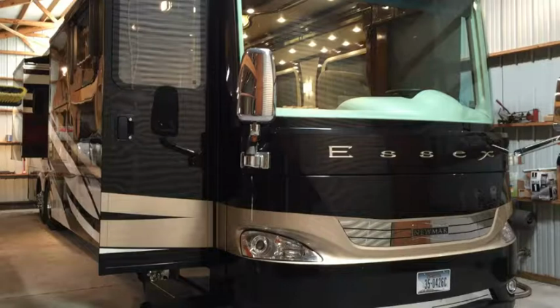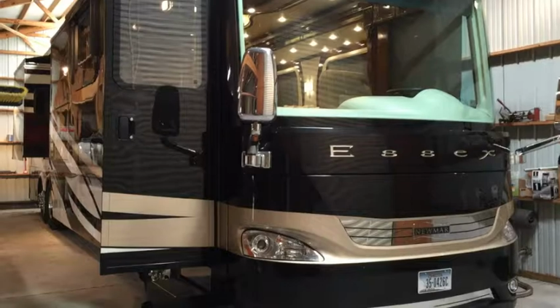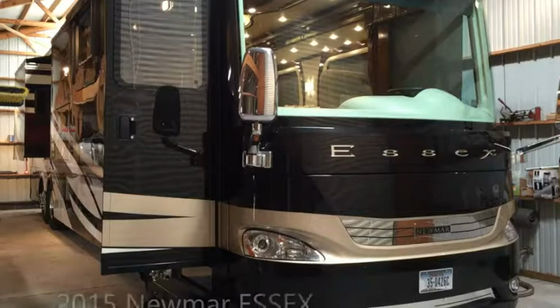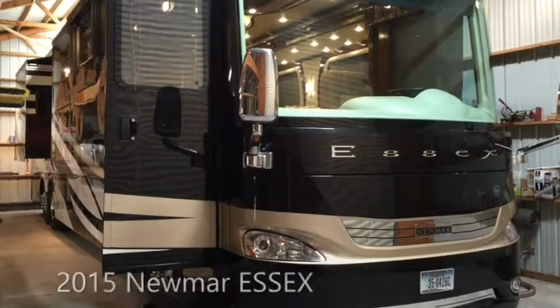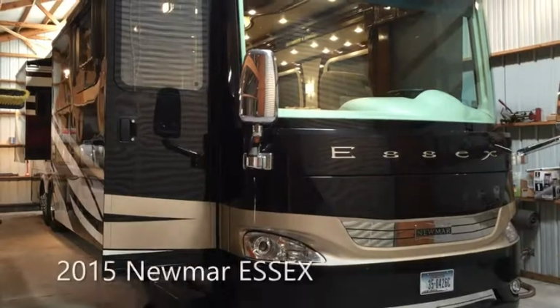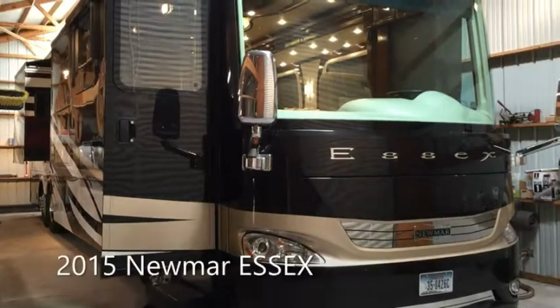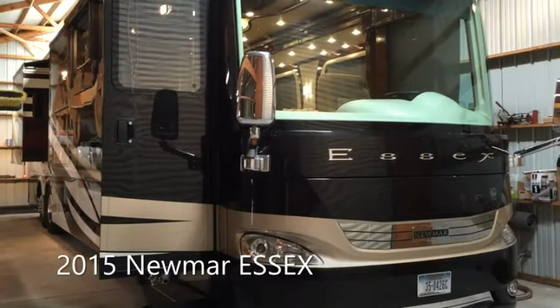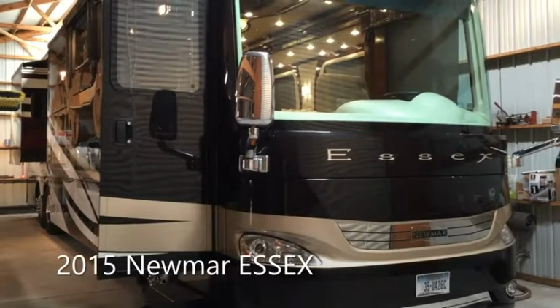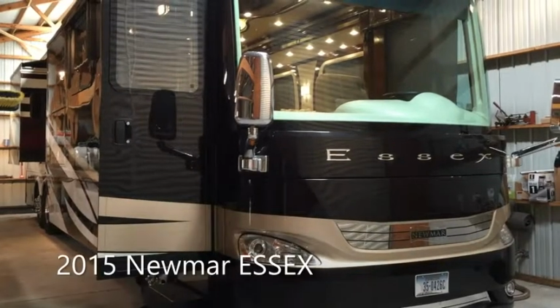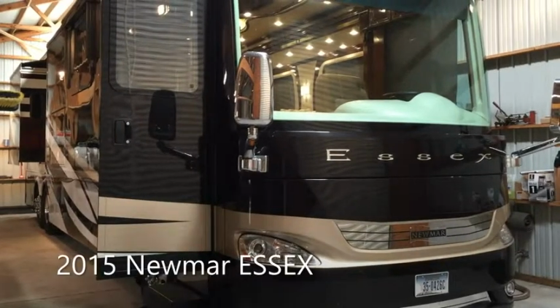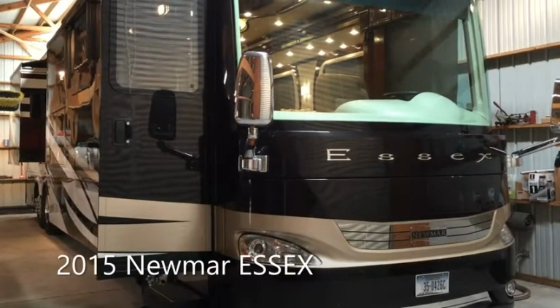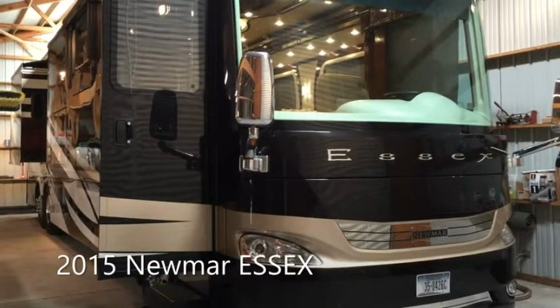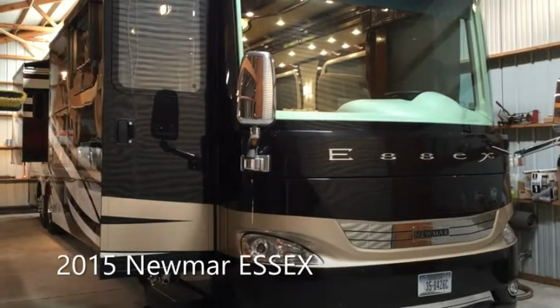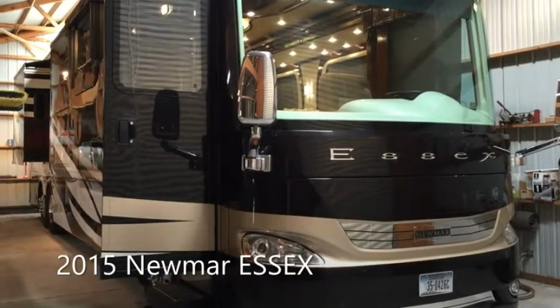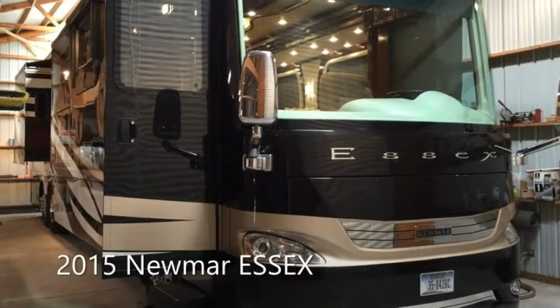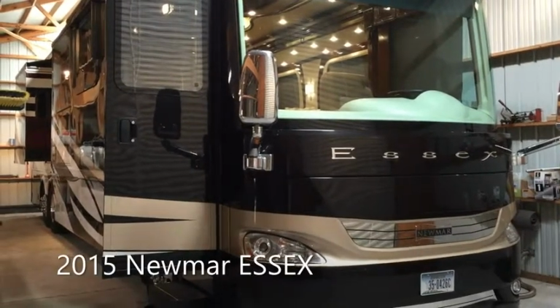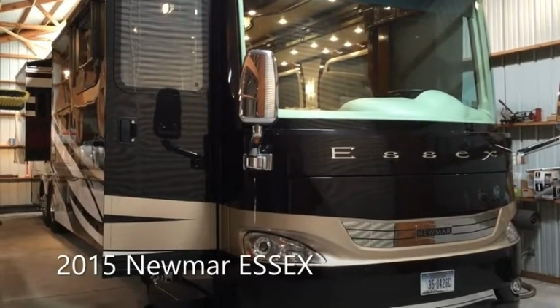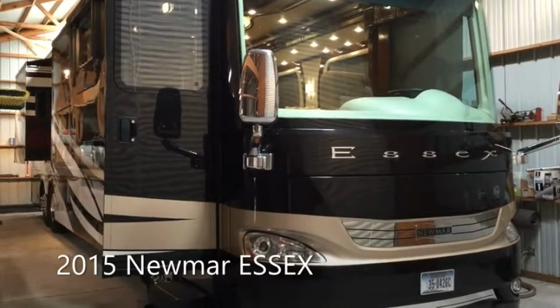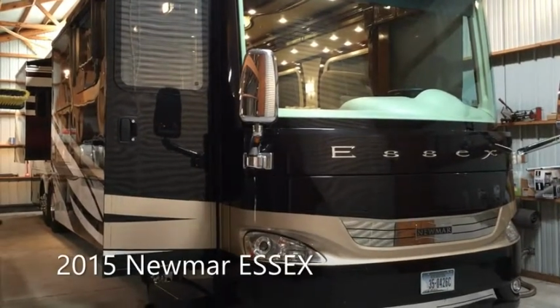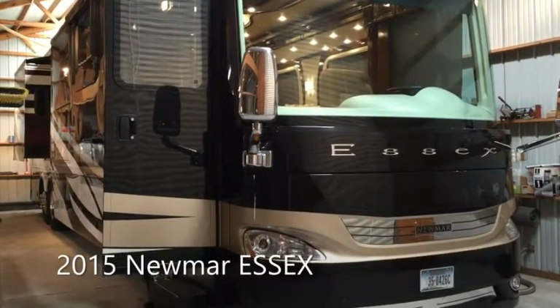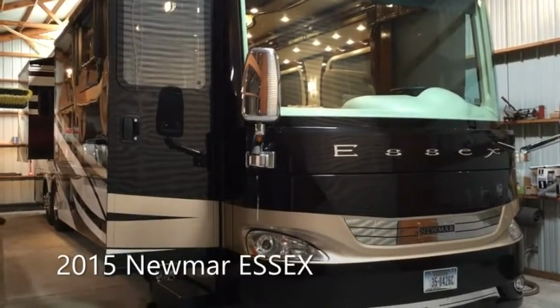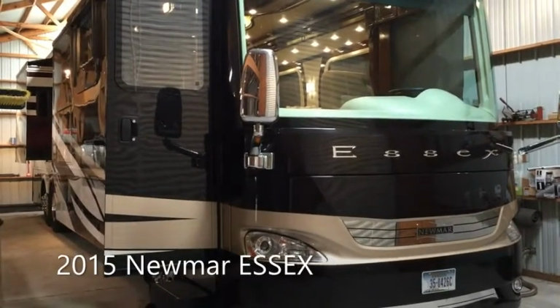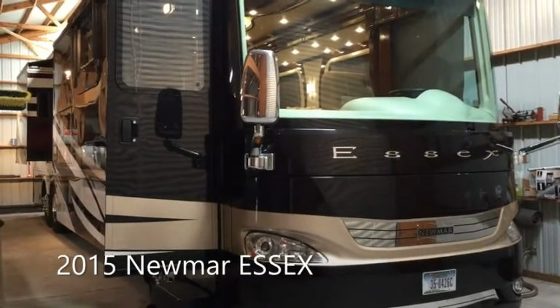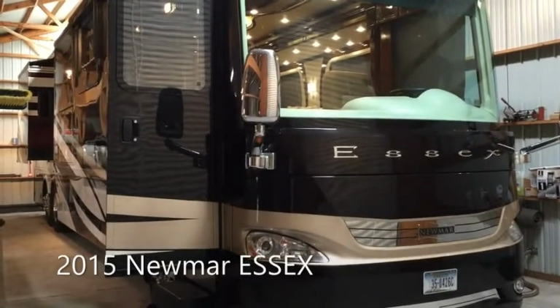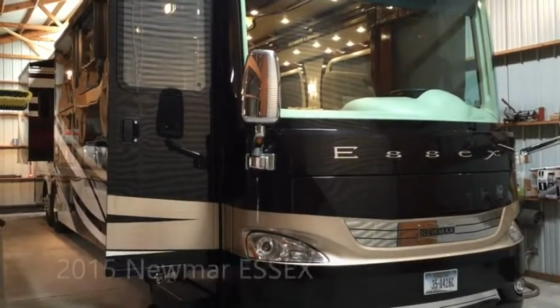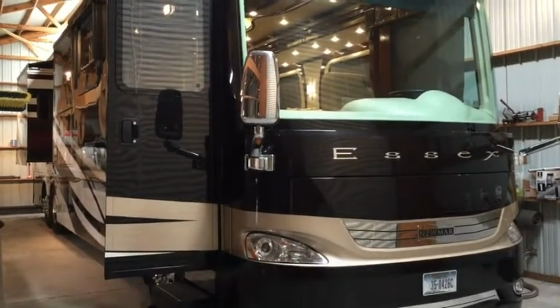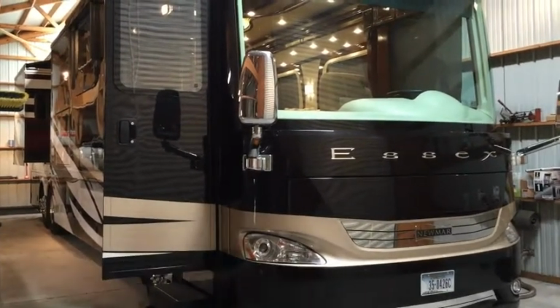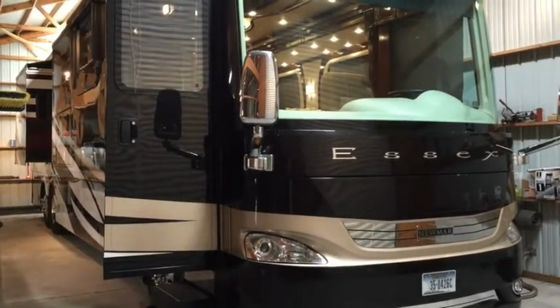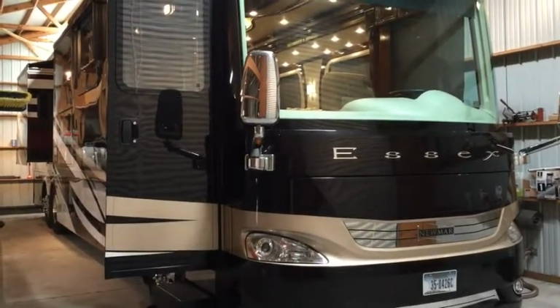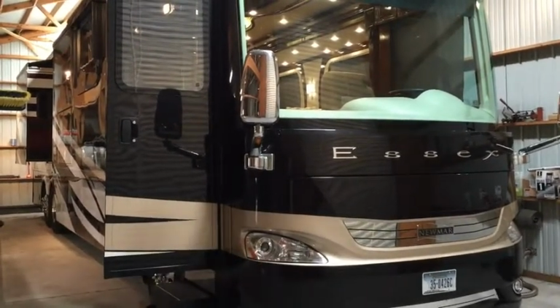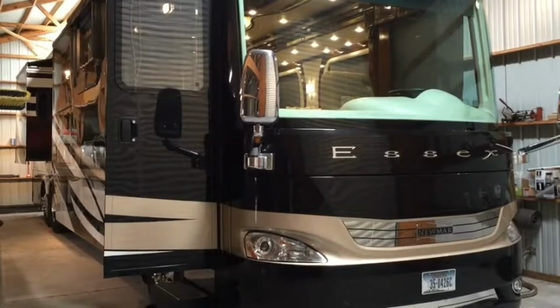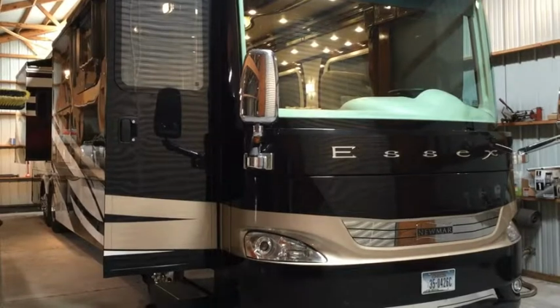The 2015 Newmar Essex — the luxury top-of-the-line motor coach.